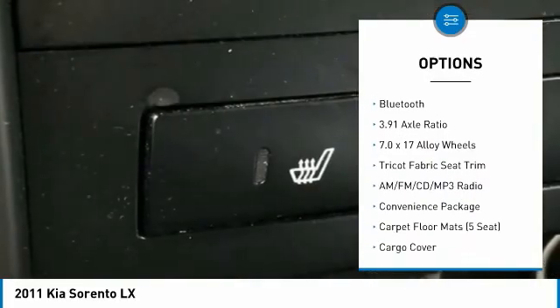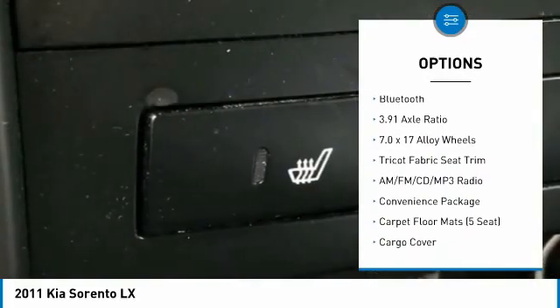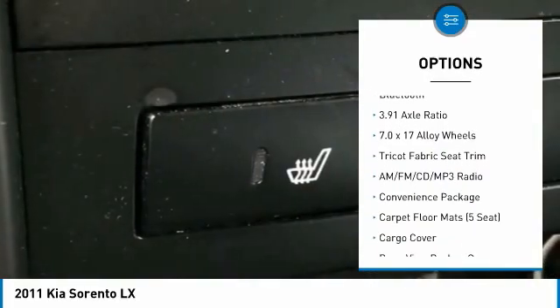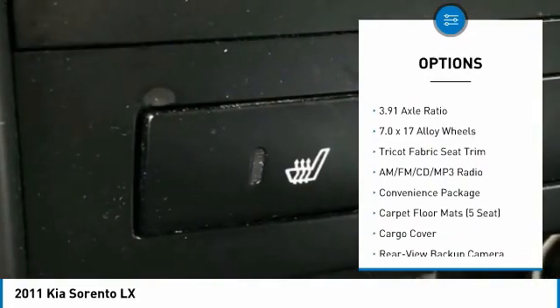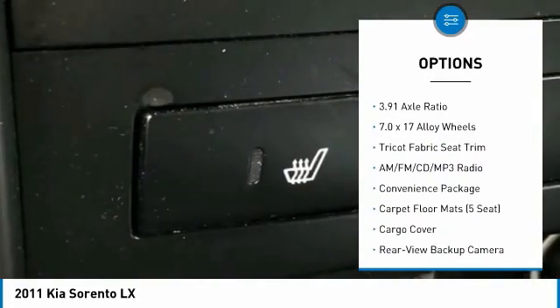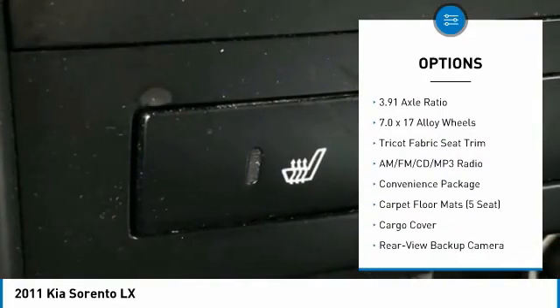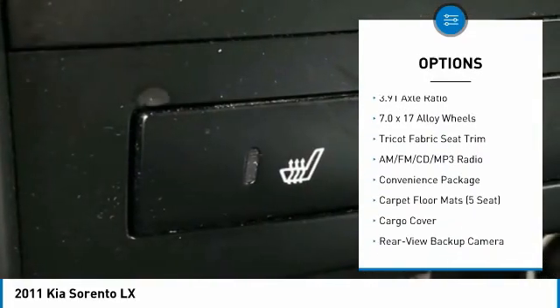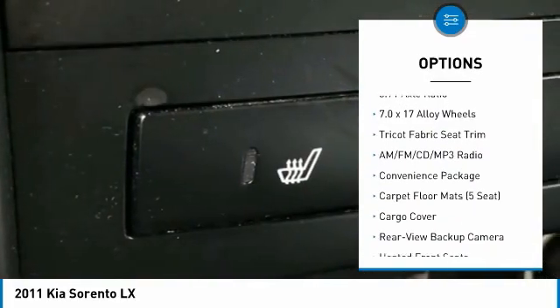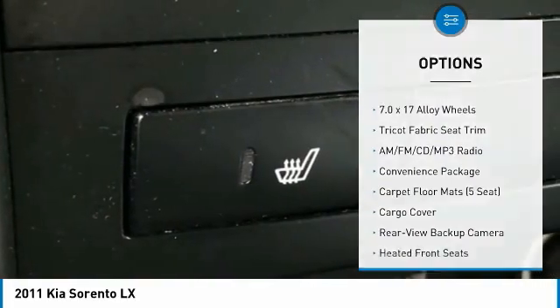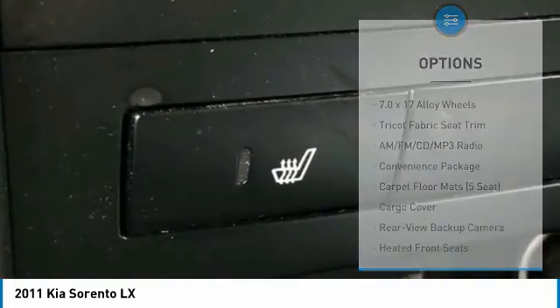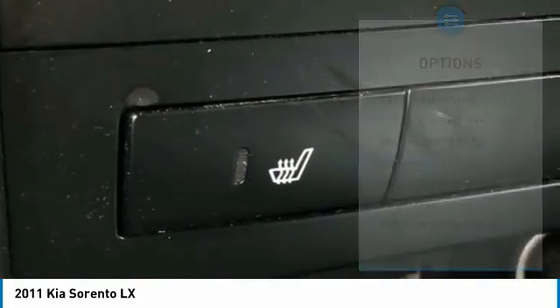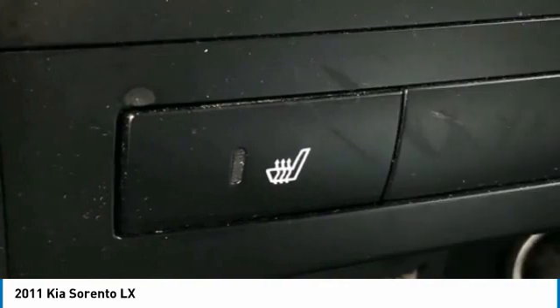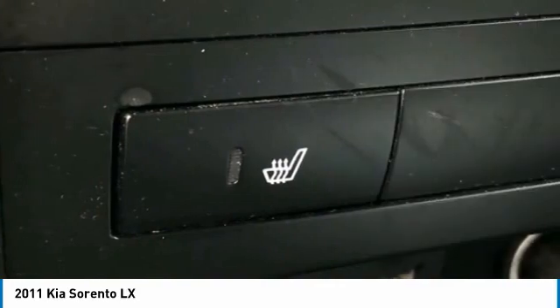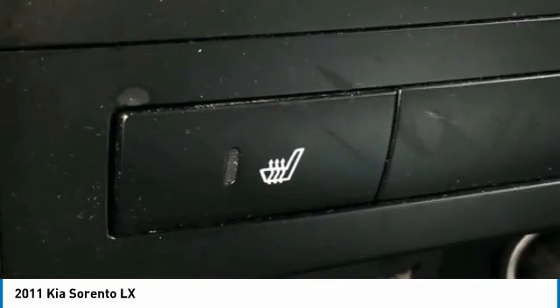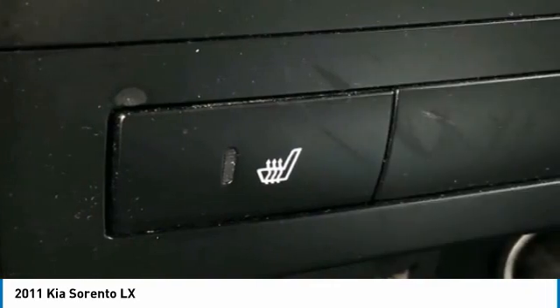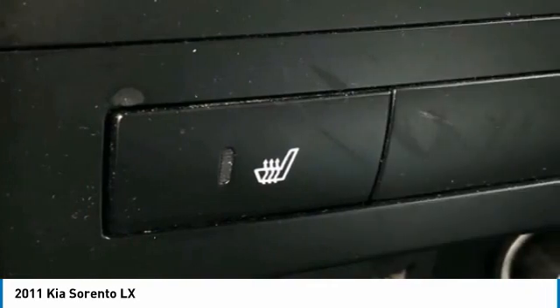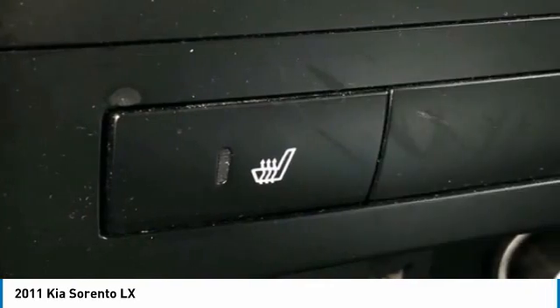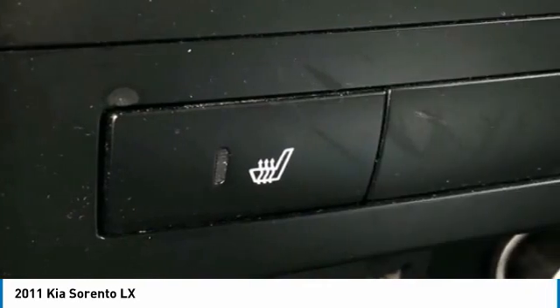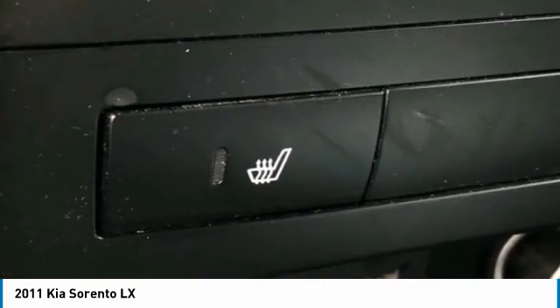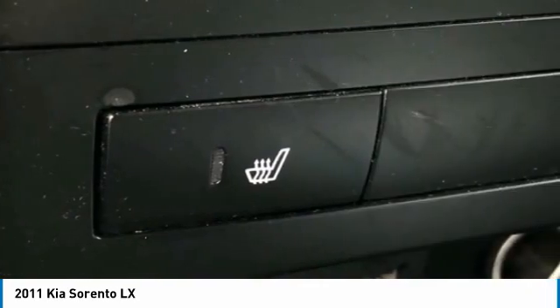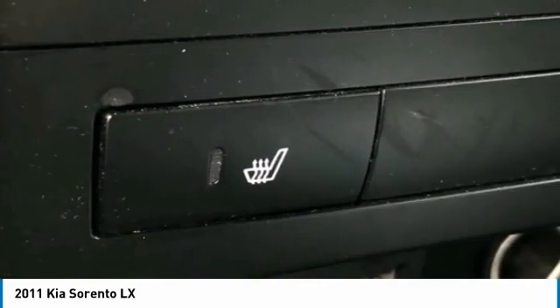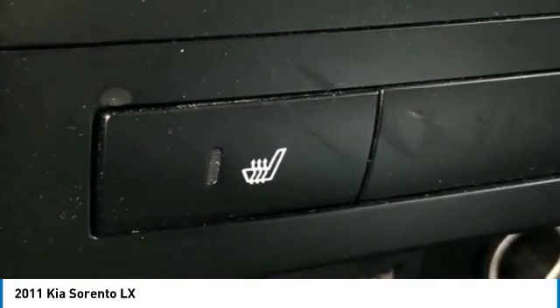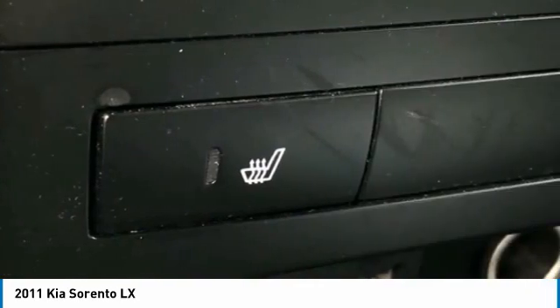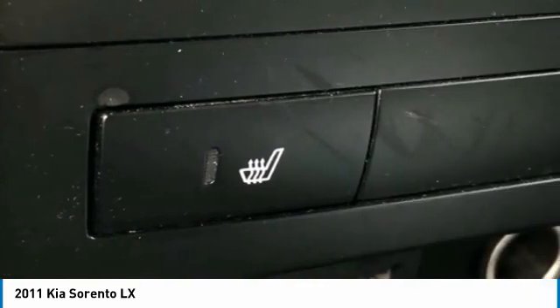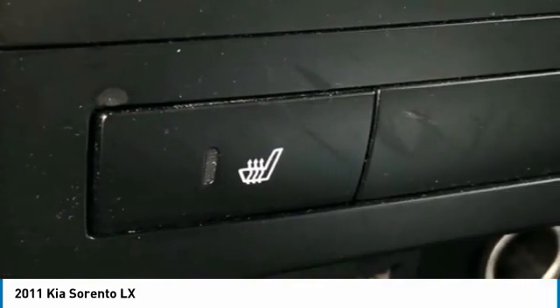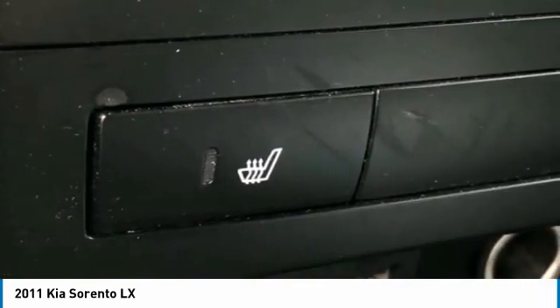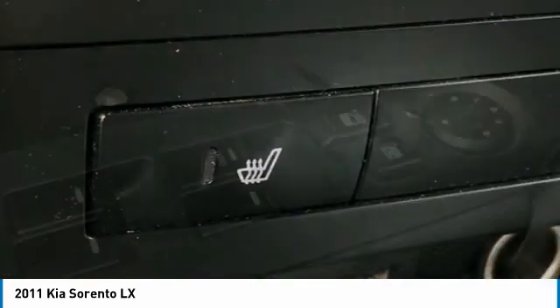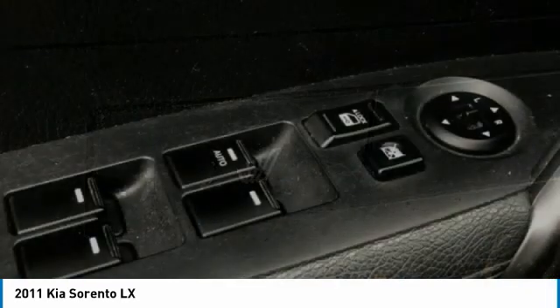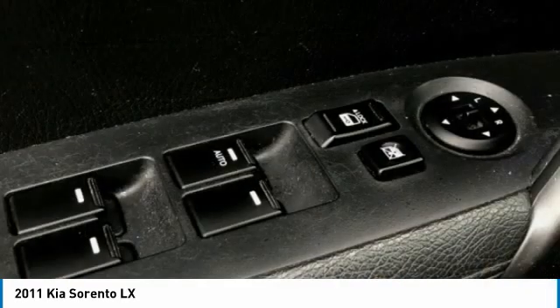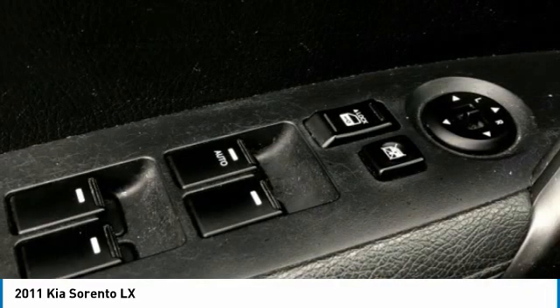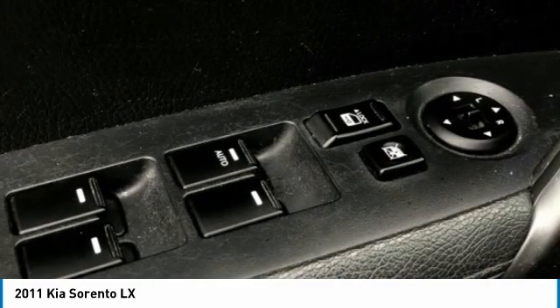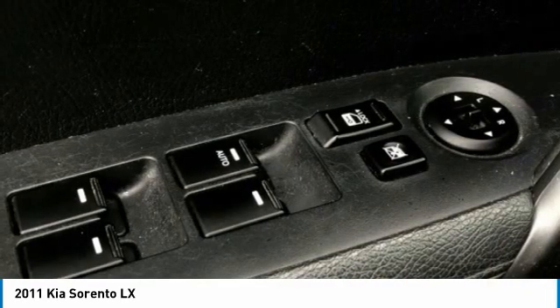Fog lamps, speed control, rear window defroster, rear window wiper, Bluetooth.